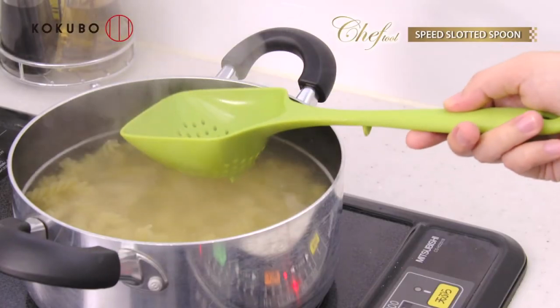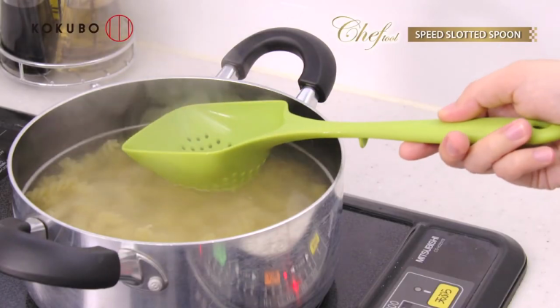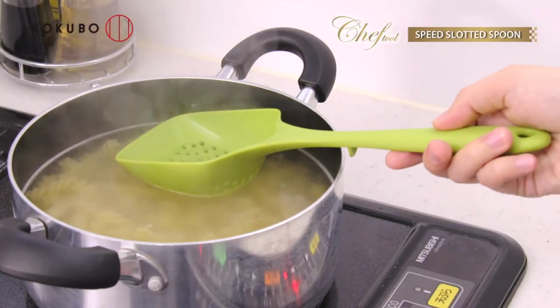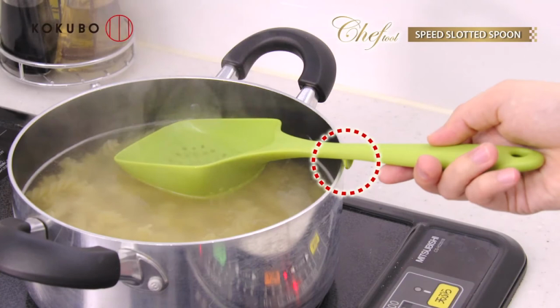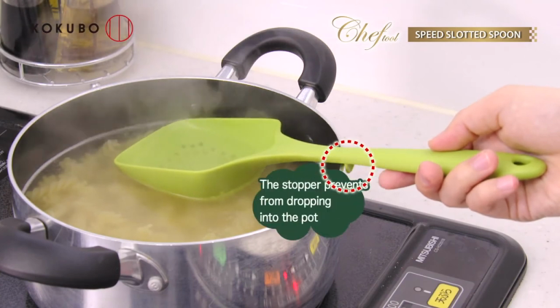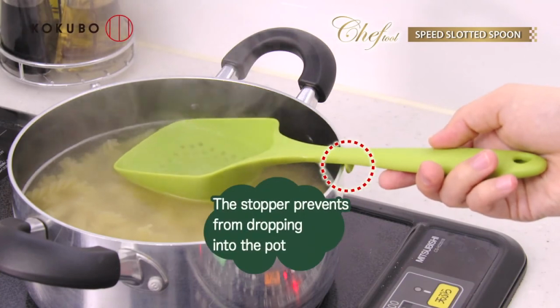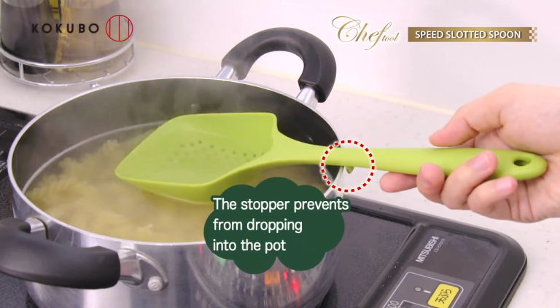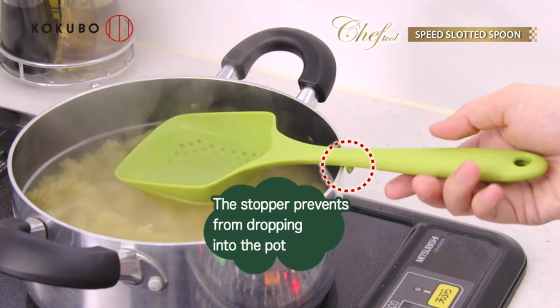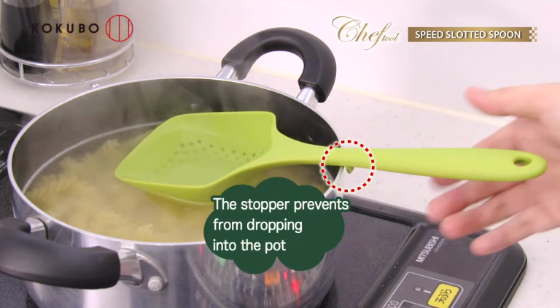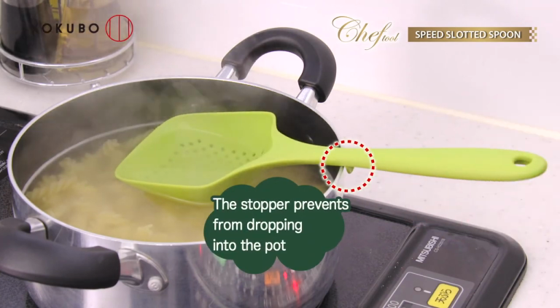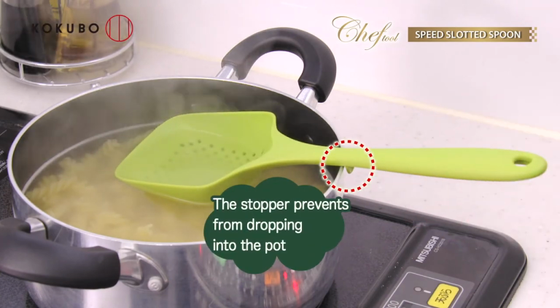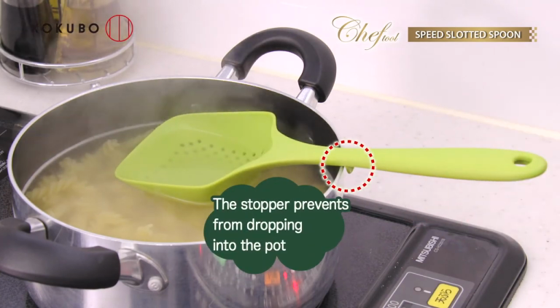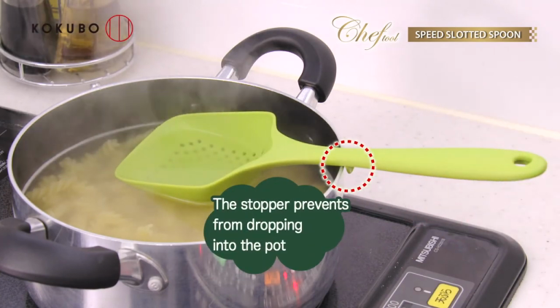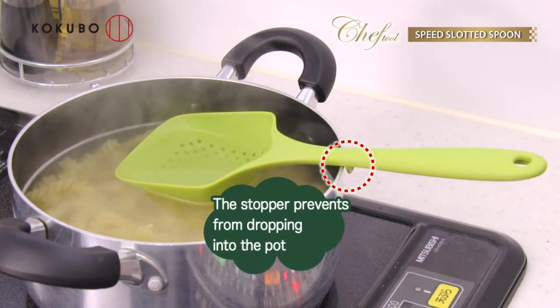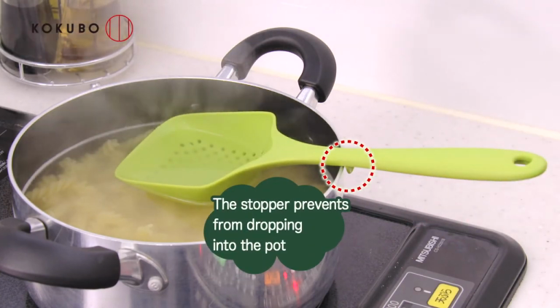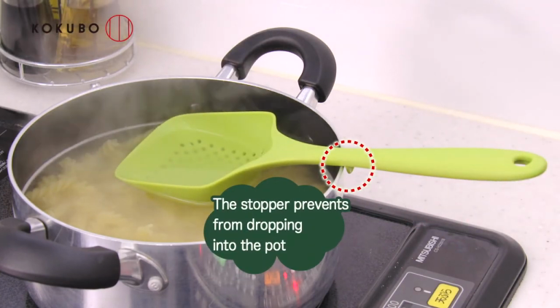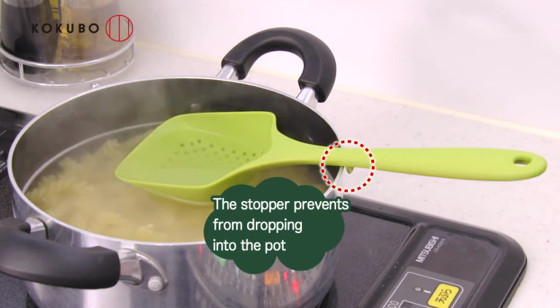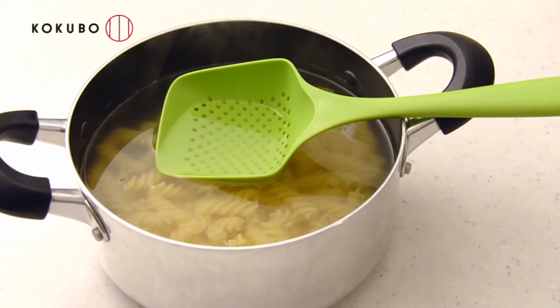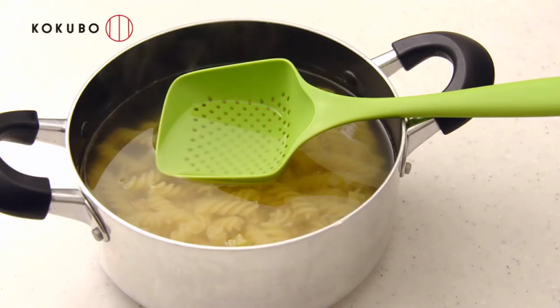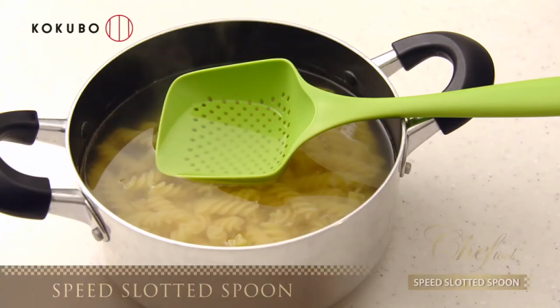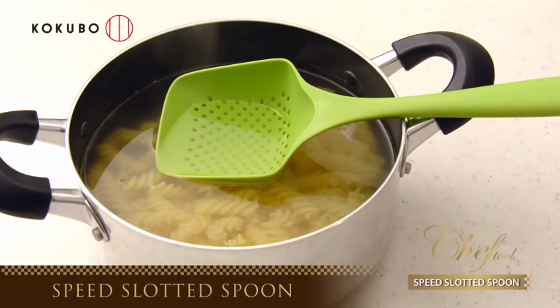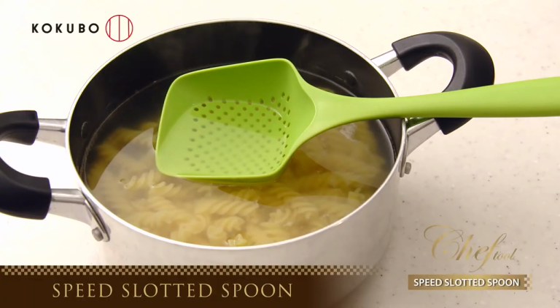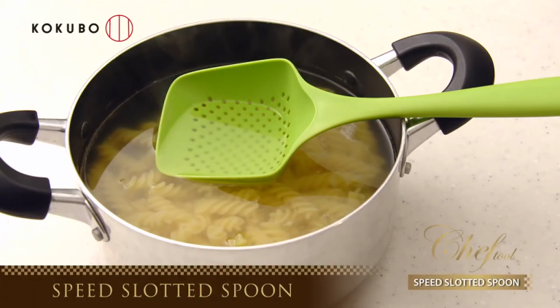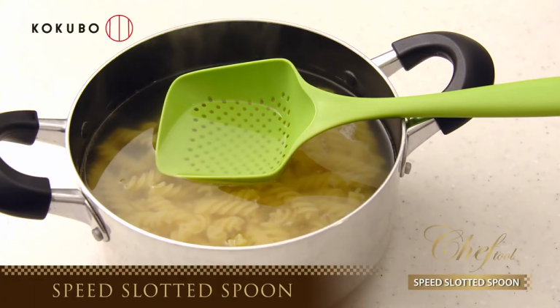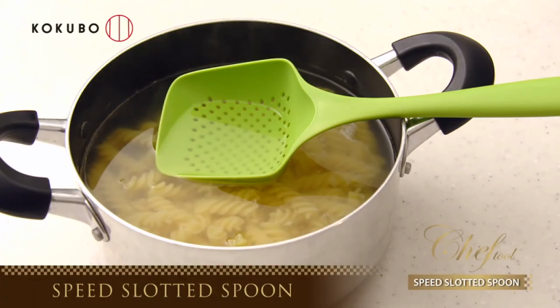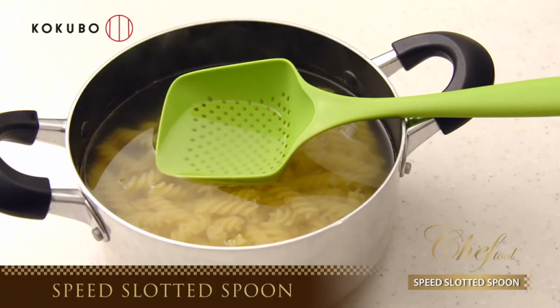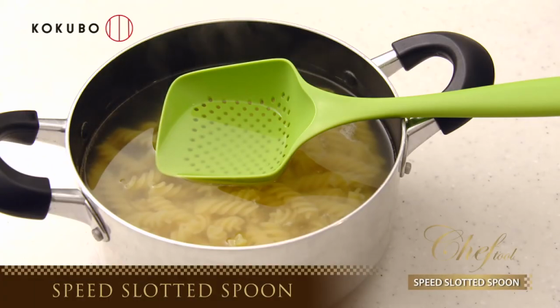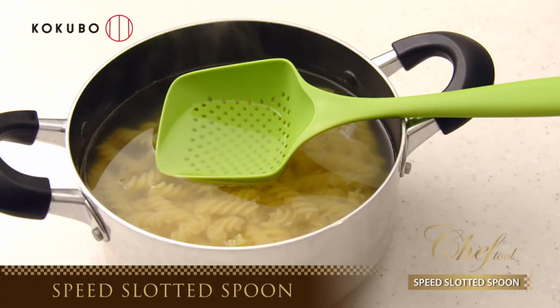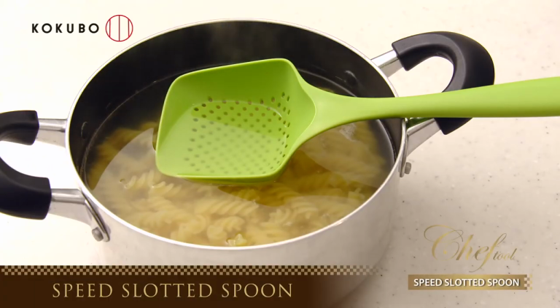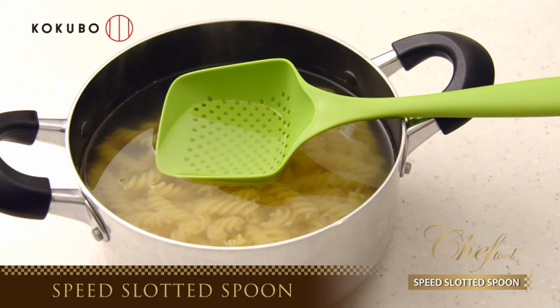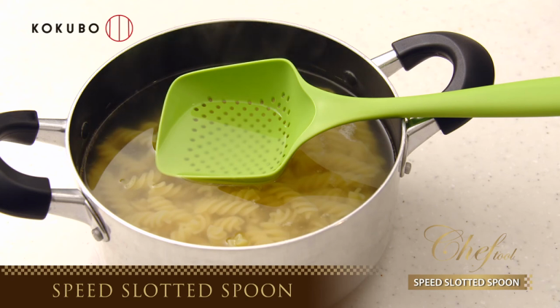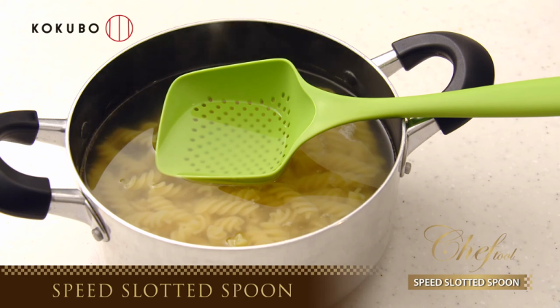The stopper prevents it from dropping into the pot. Chef Toll Speed Slotted Spoon.